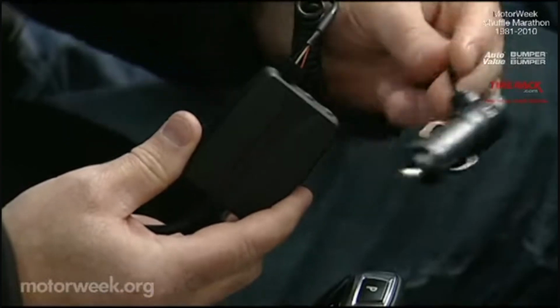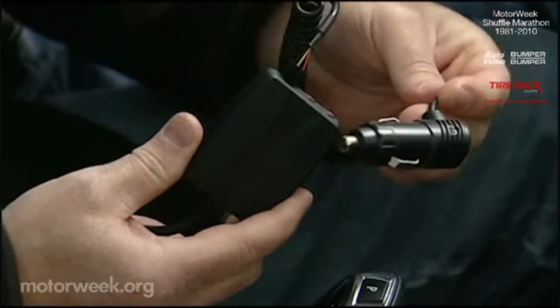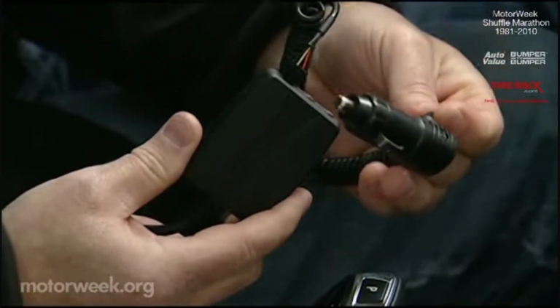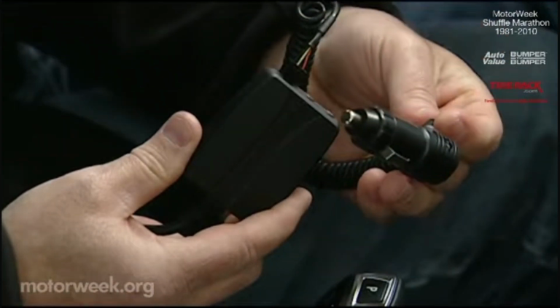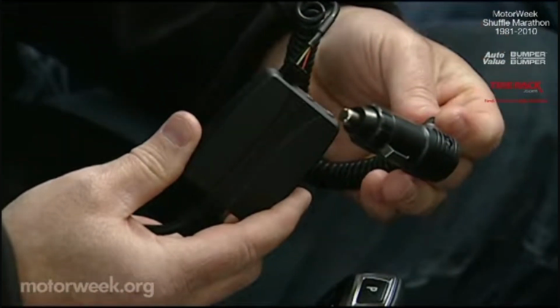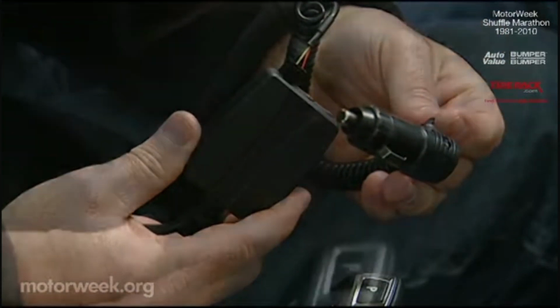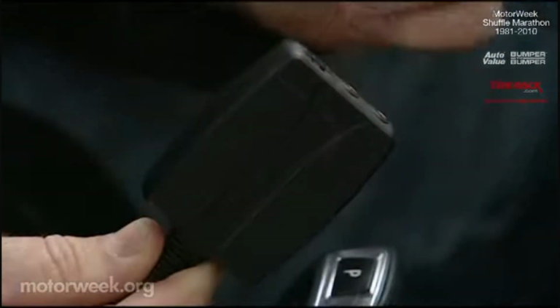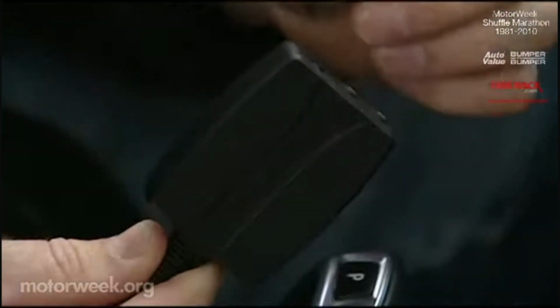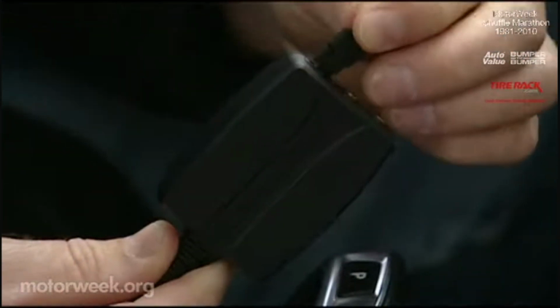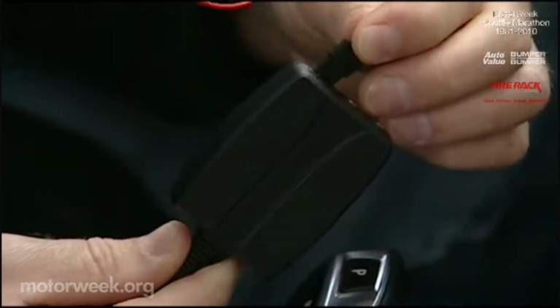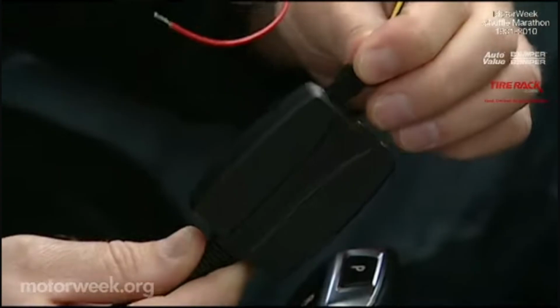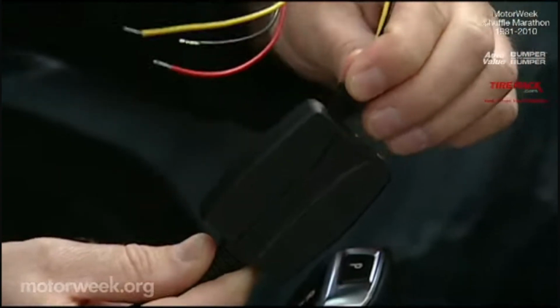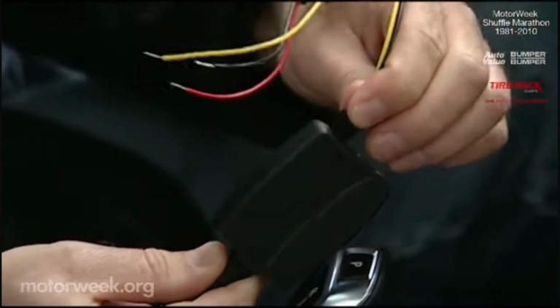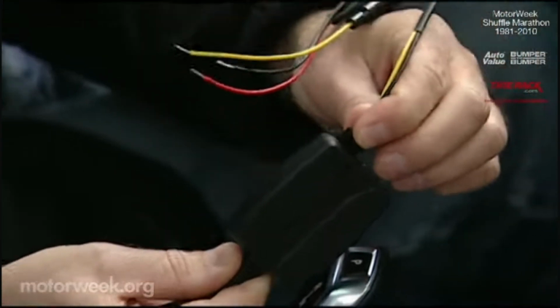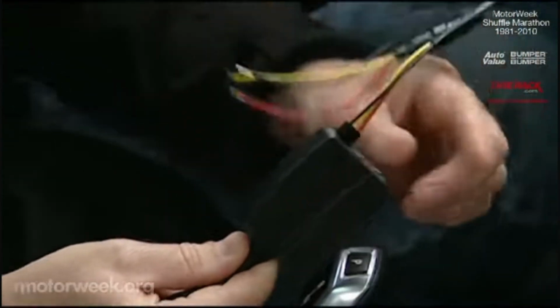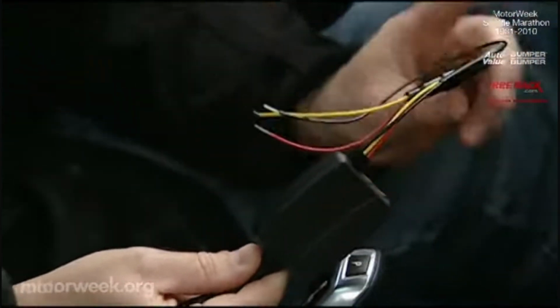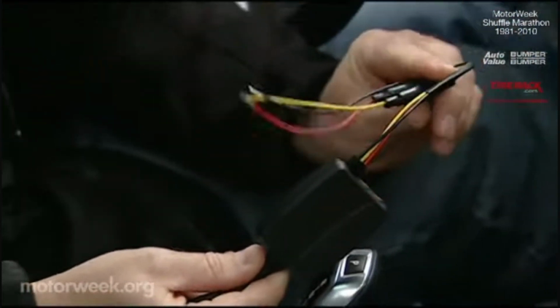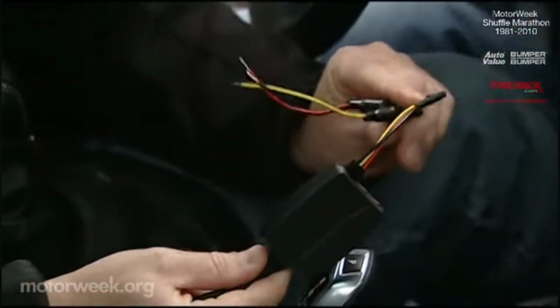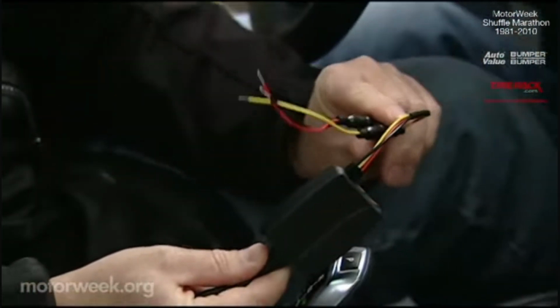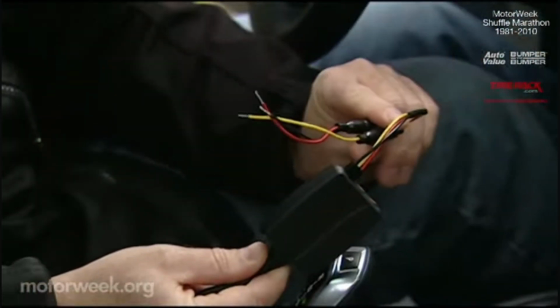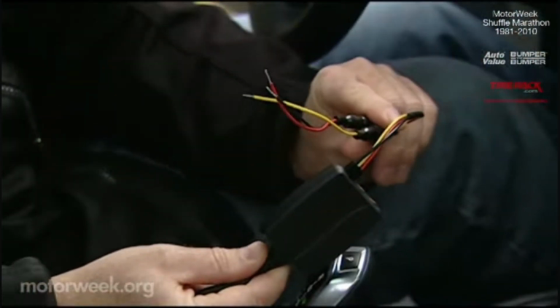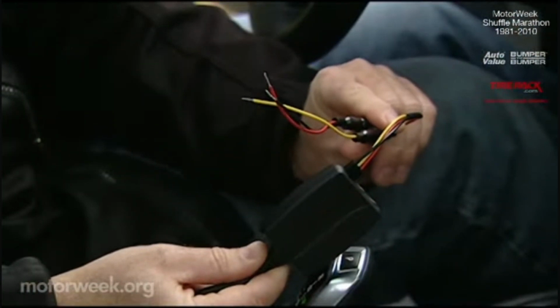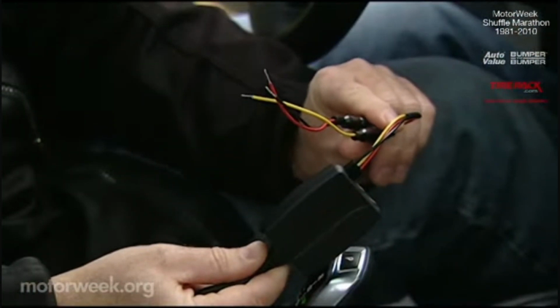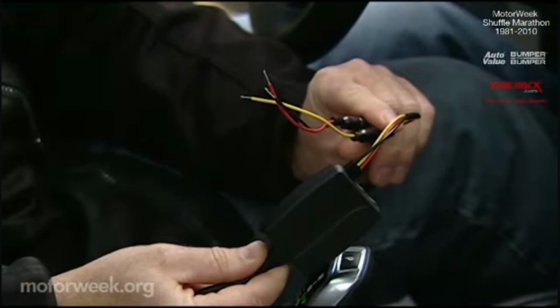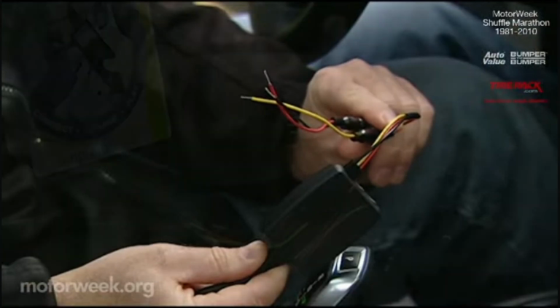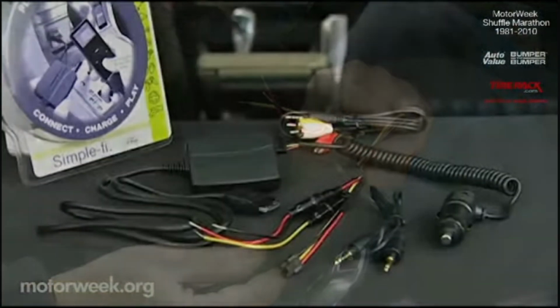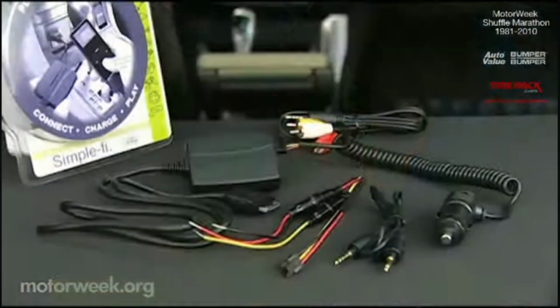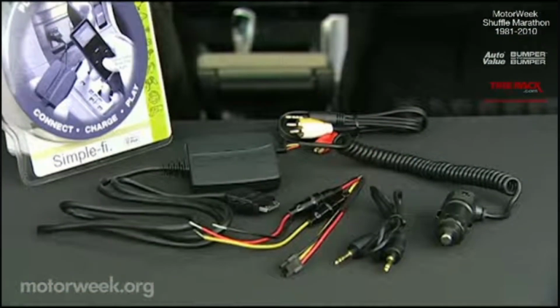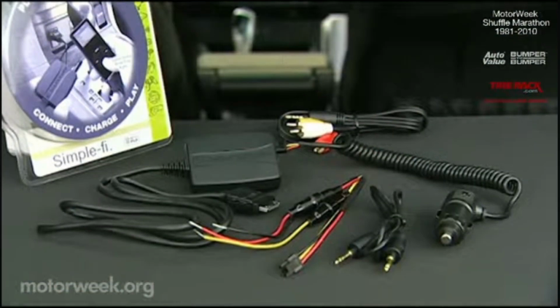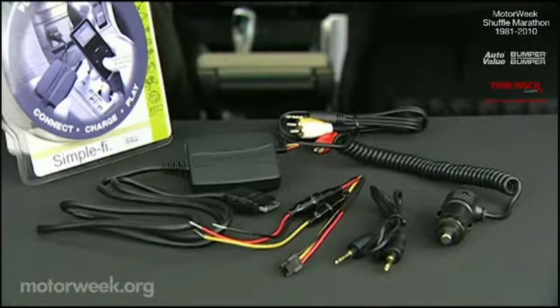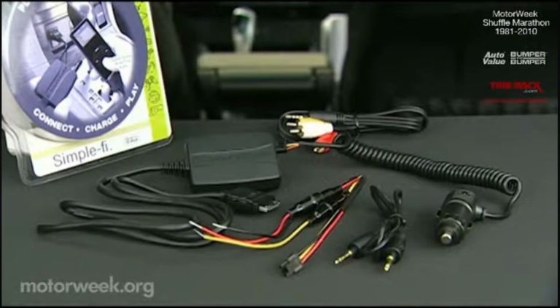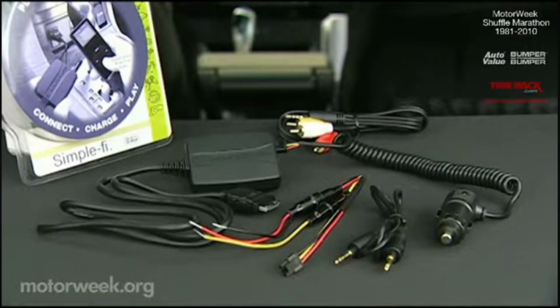Also included is a power adapter charger and a permanent power harness charger for those requiring hookup from a fixed source — all for about $80.